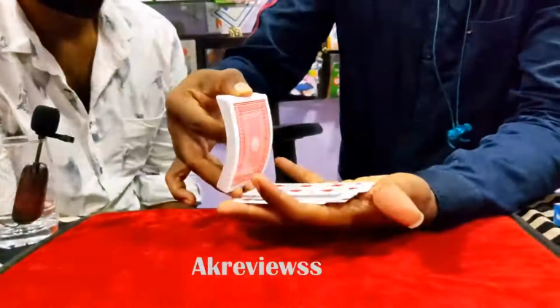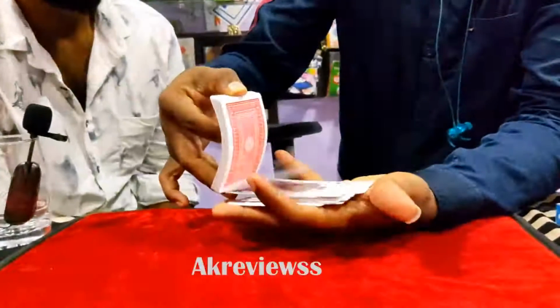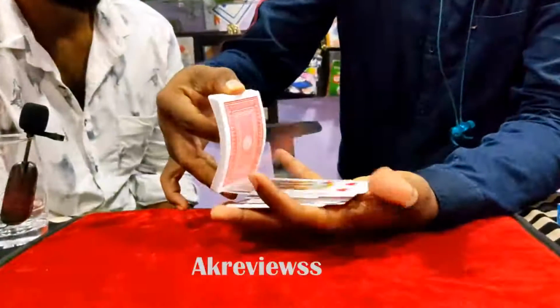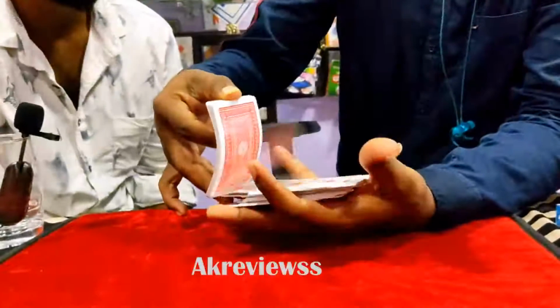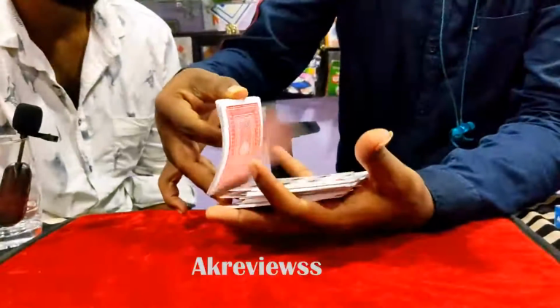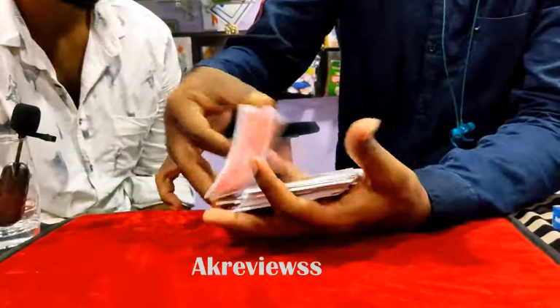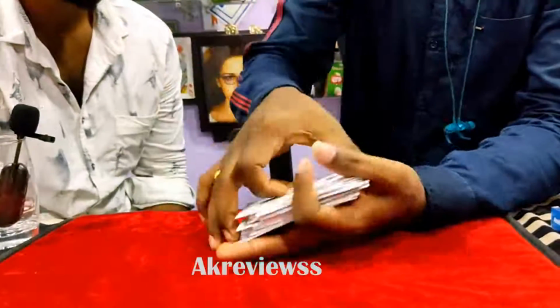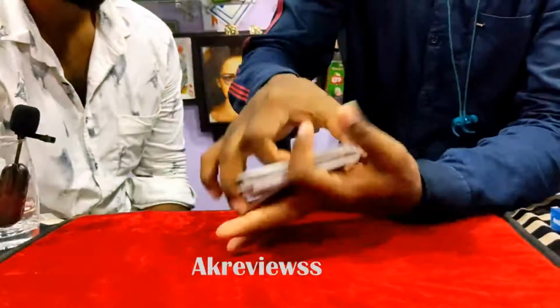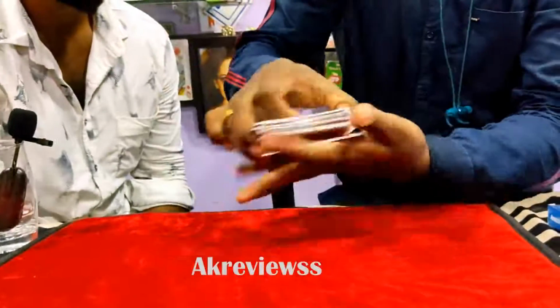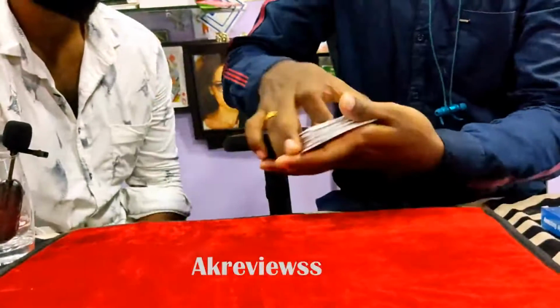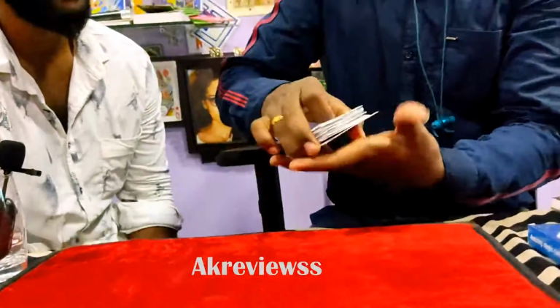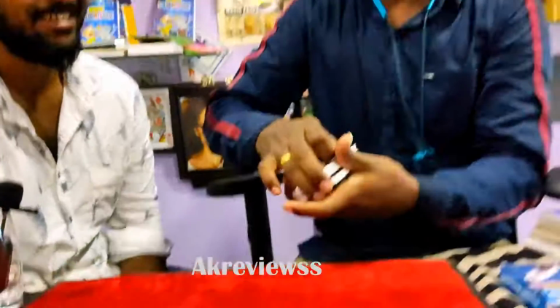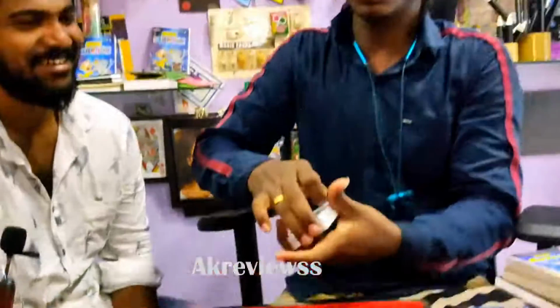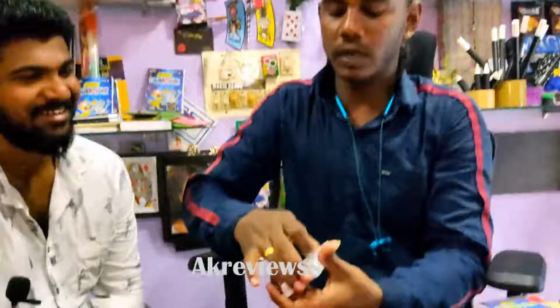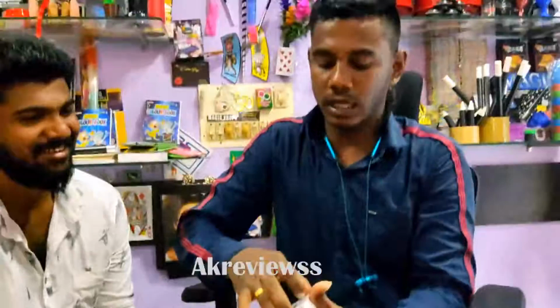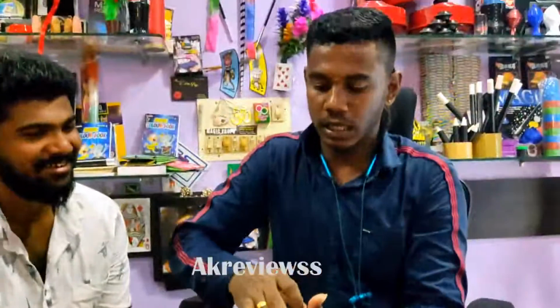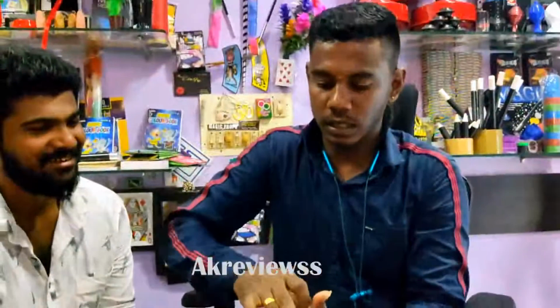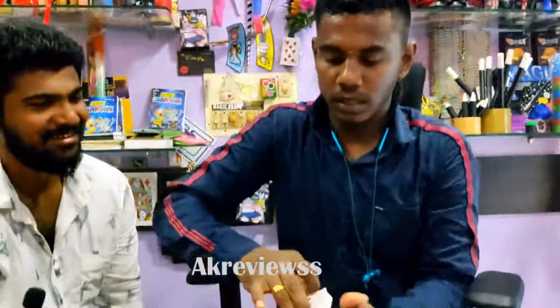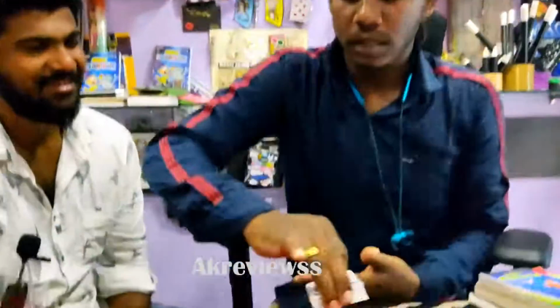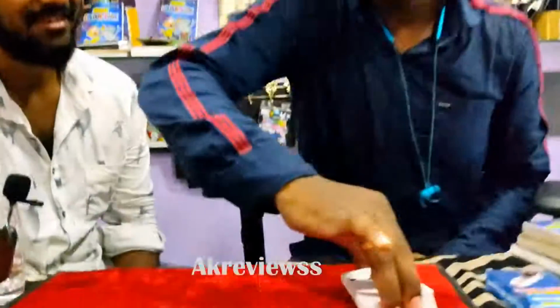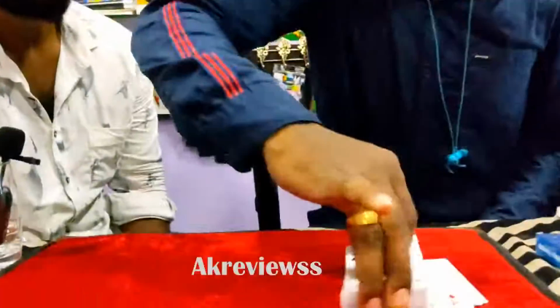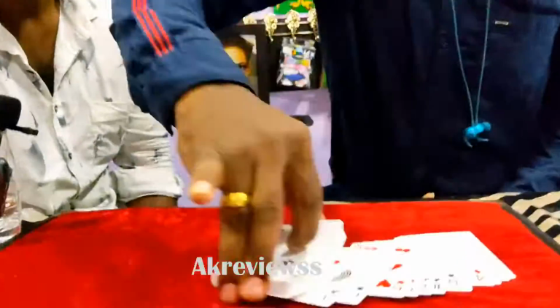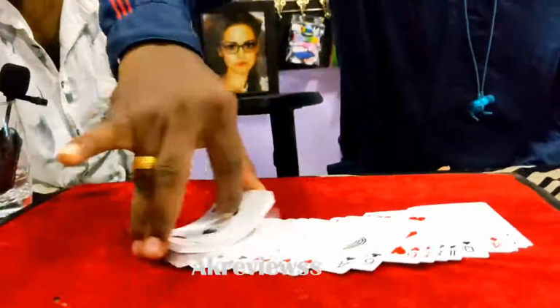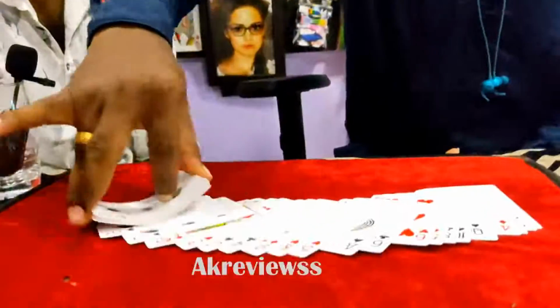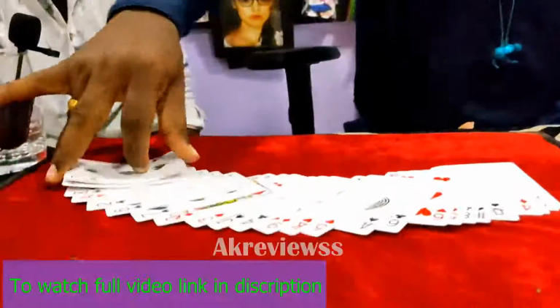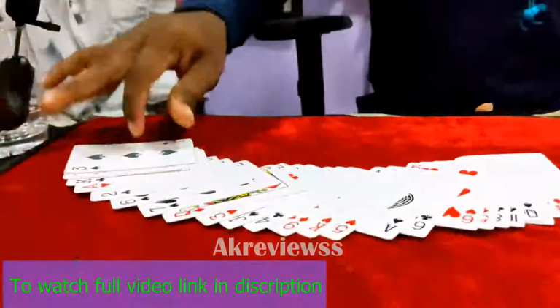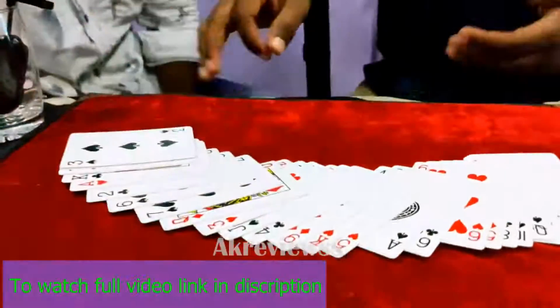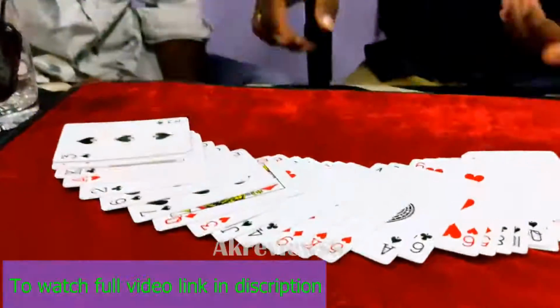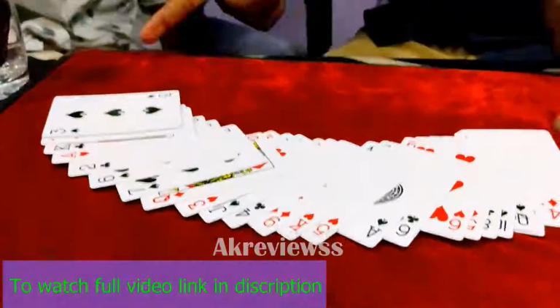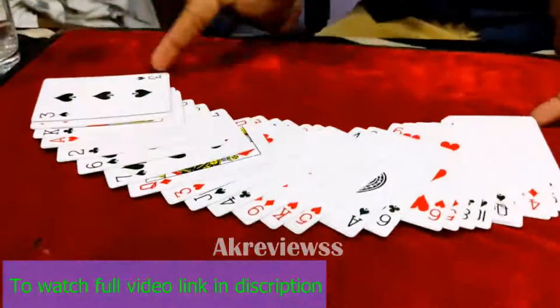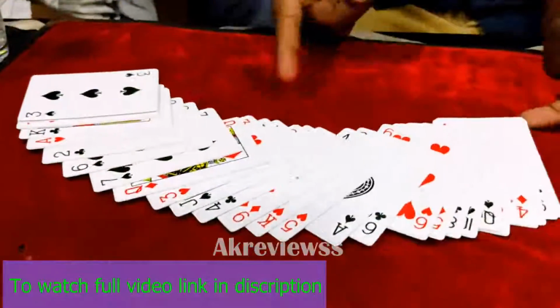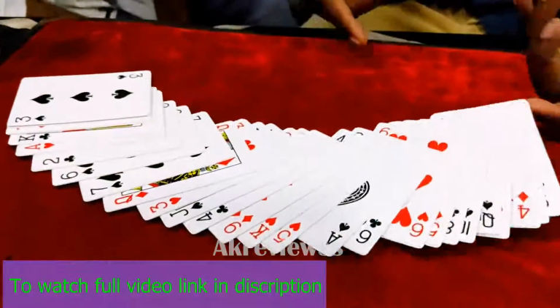Not only the front but also the back. I'll show you very clearly — not only the front.